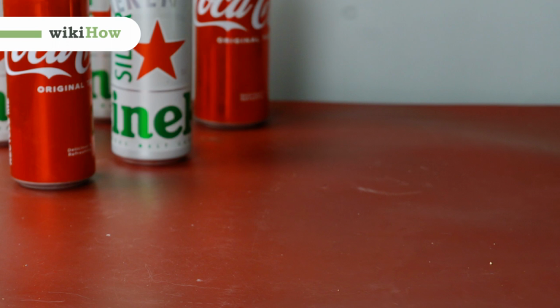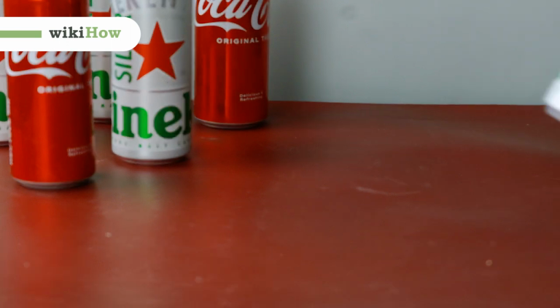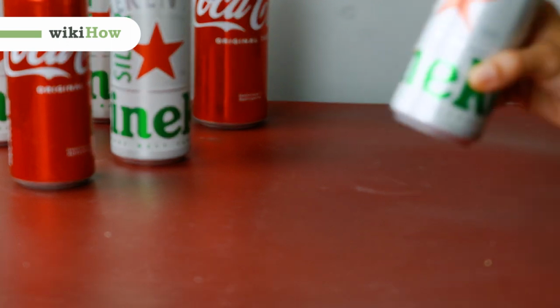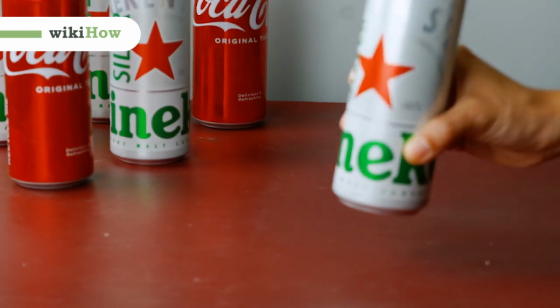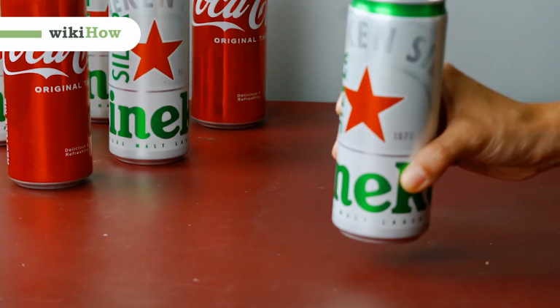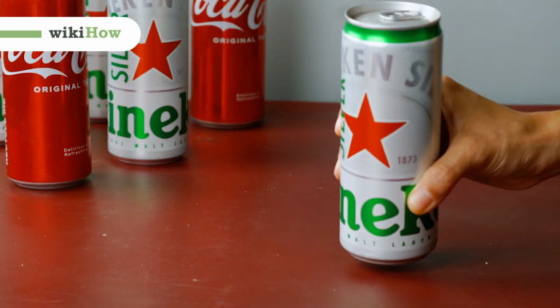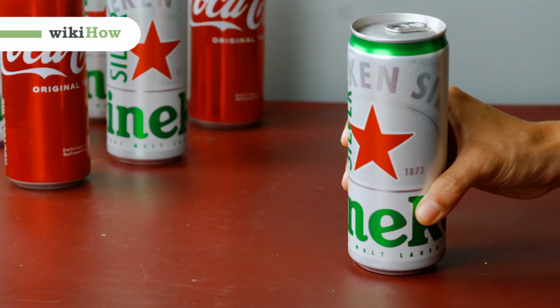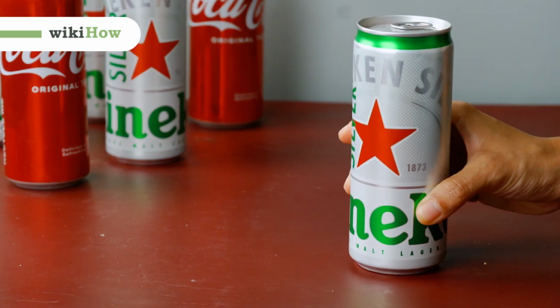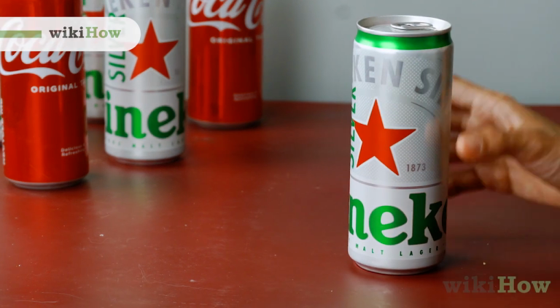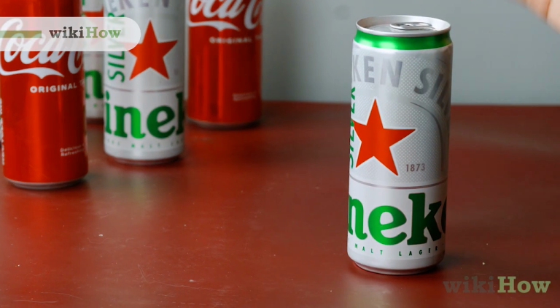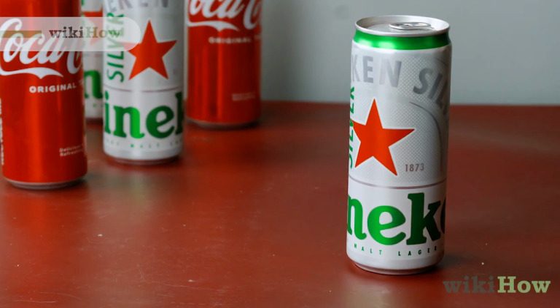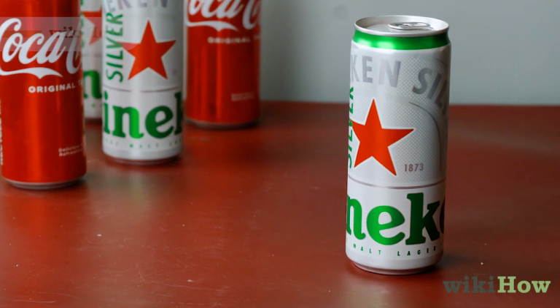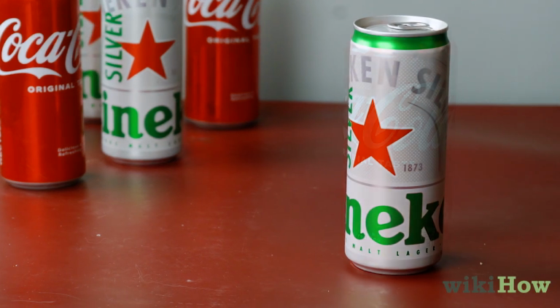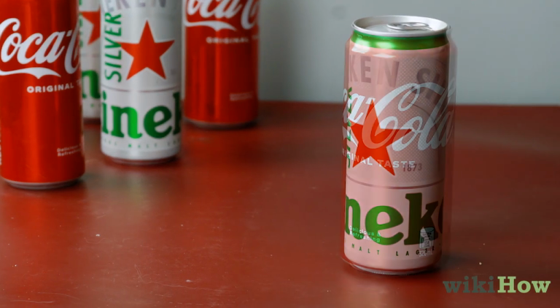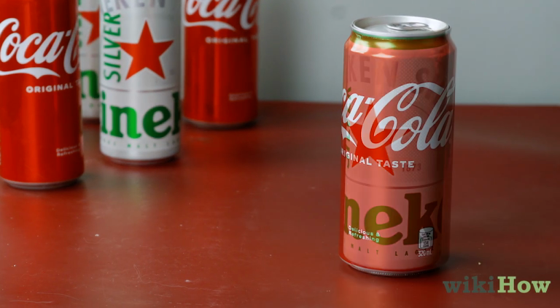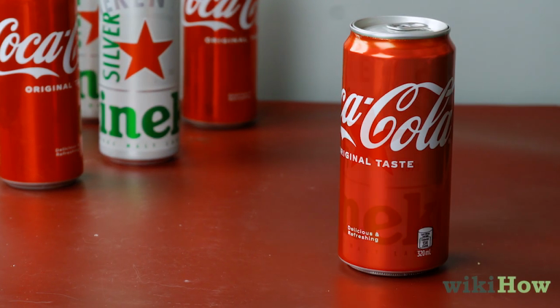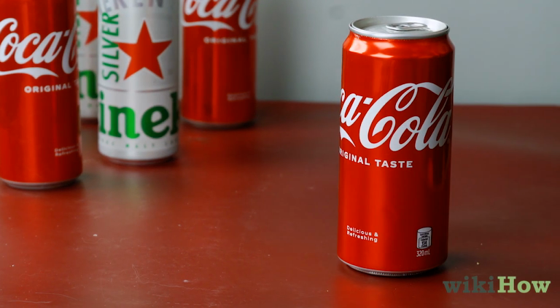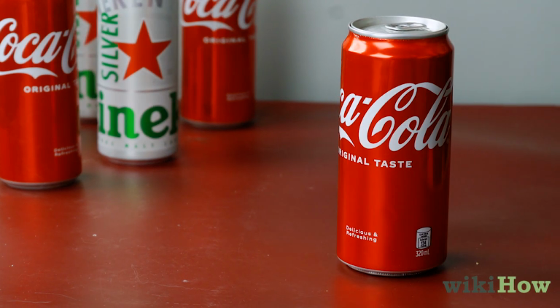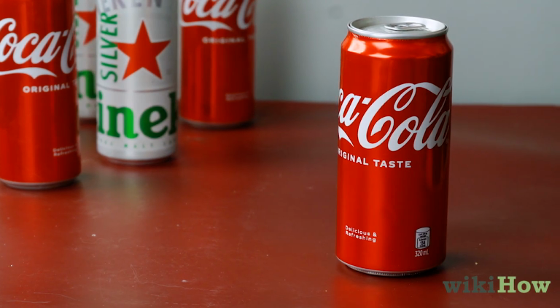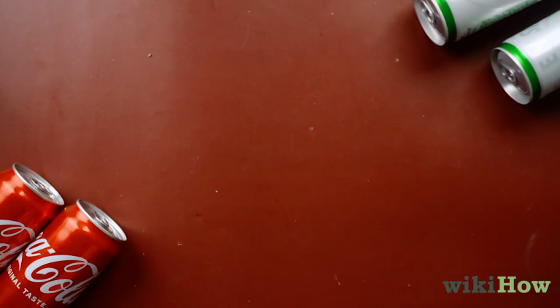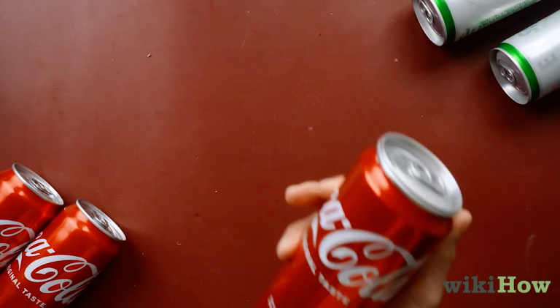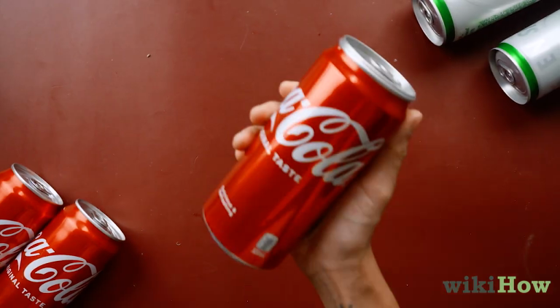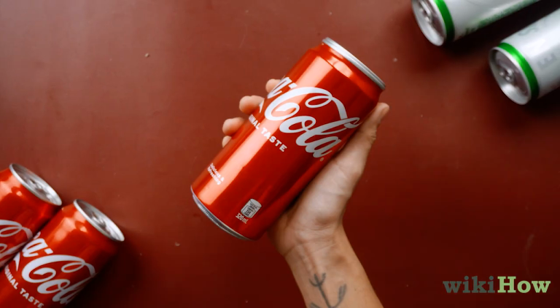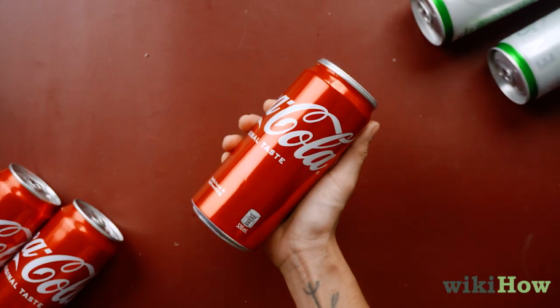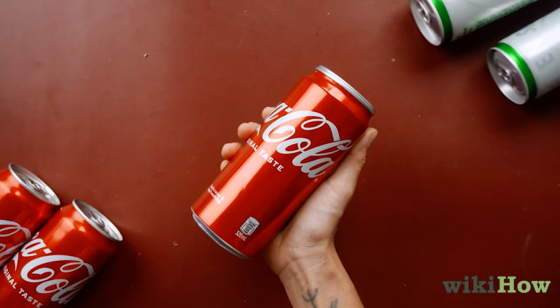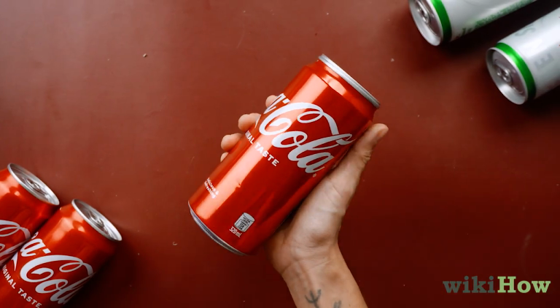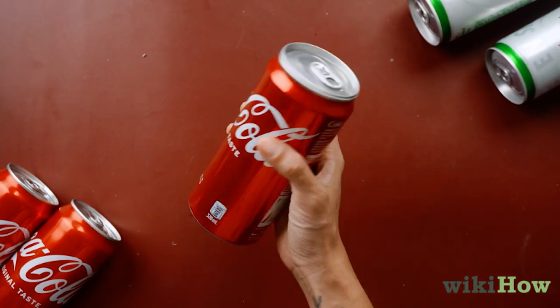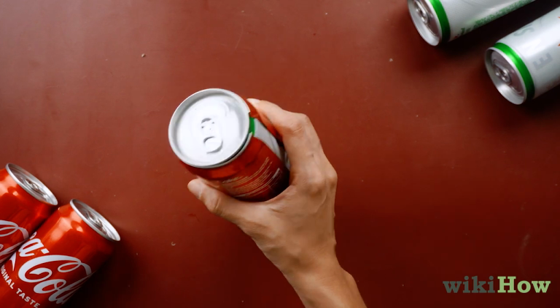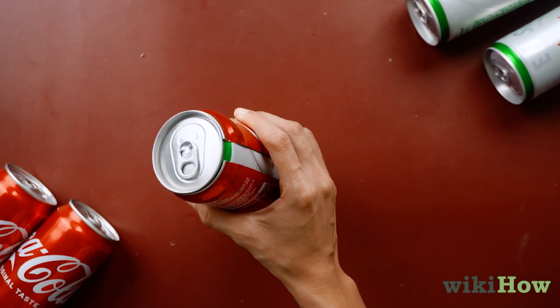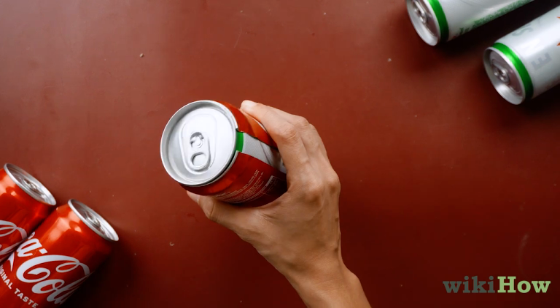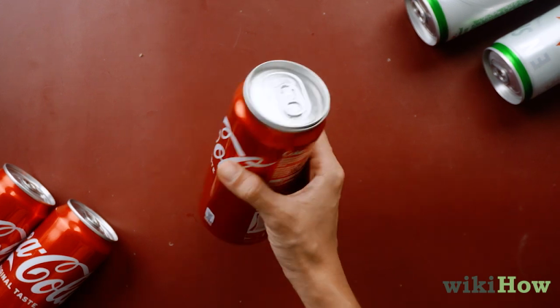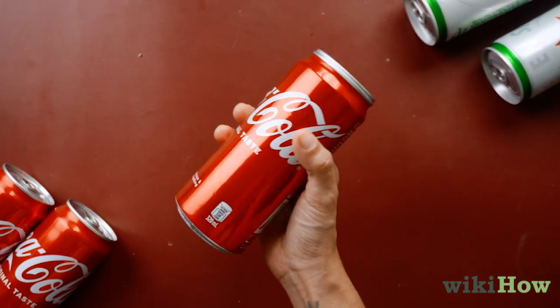If you want to enjoy a beer without anyone noticing, disguise the beer can to look like a soda can.